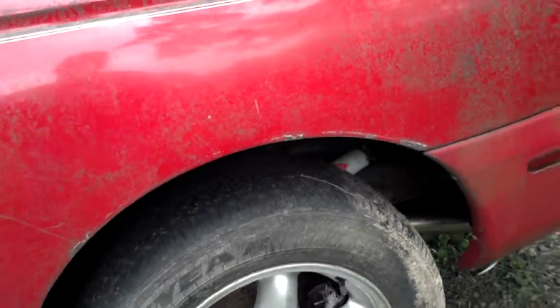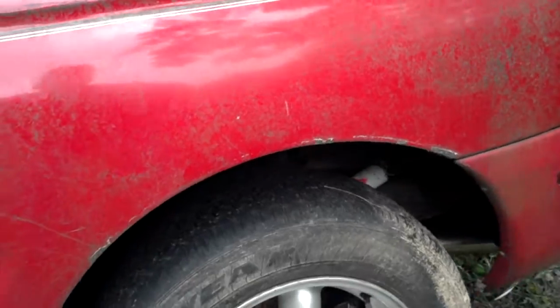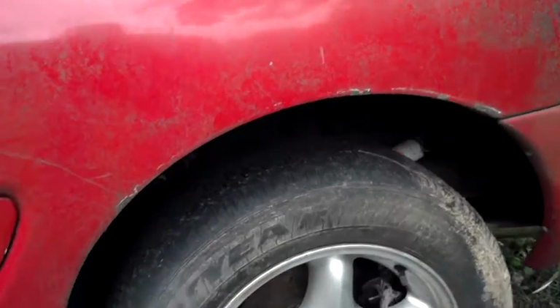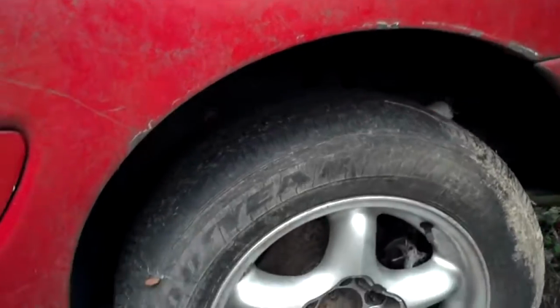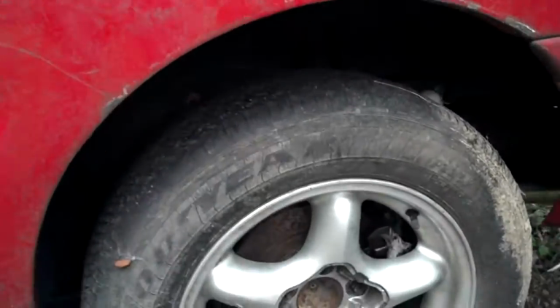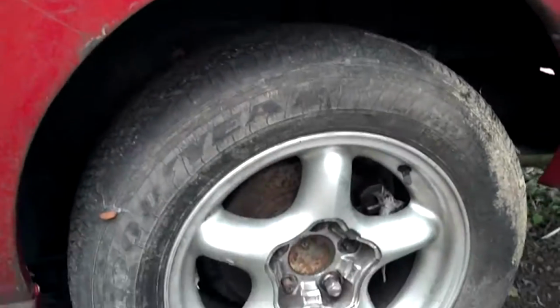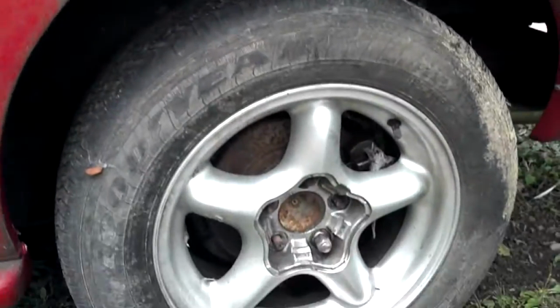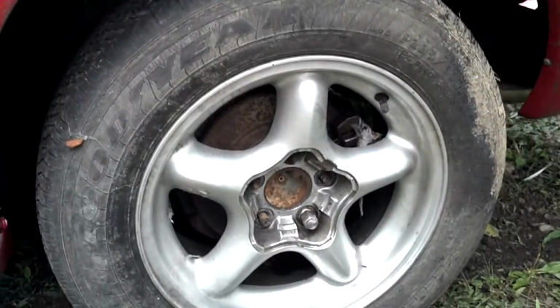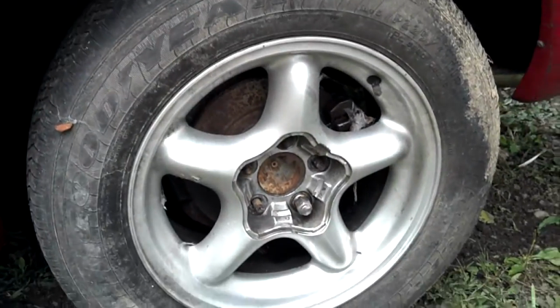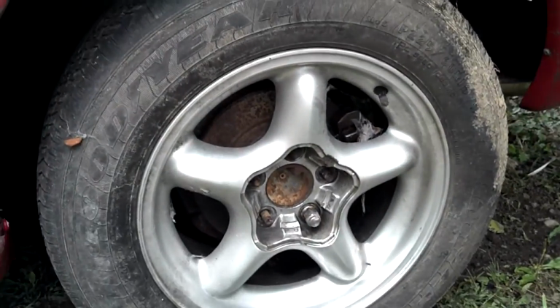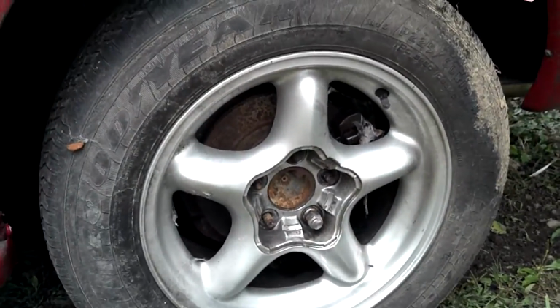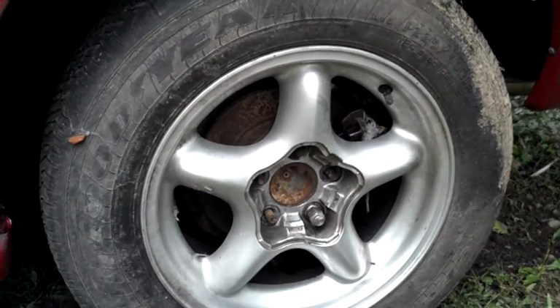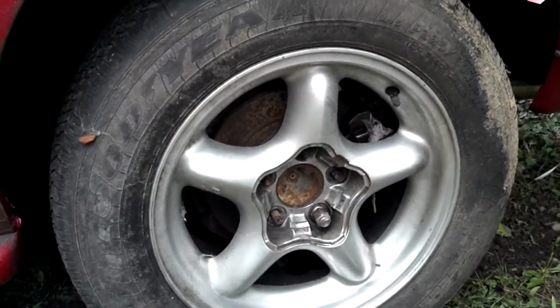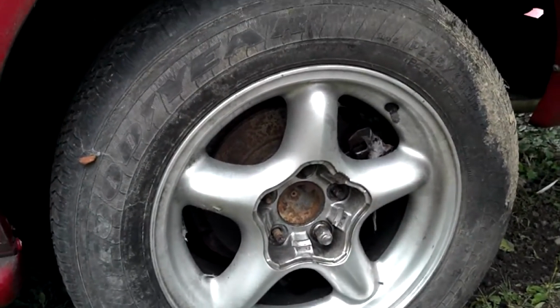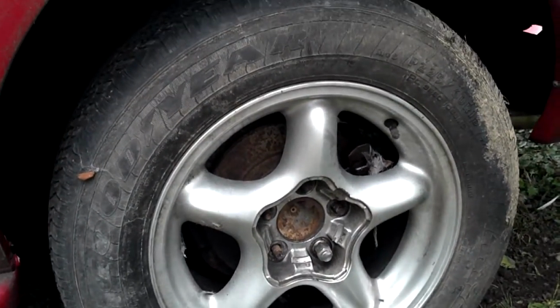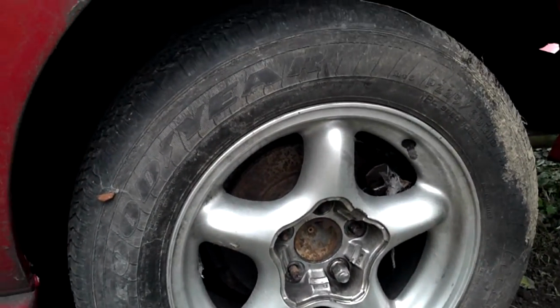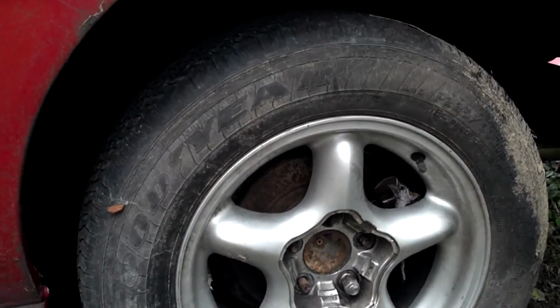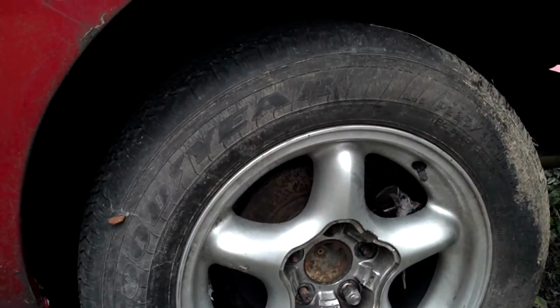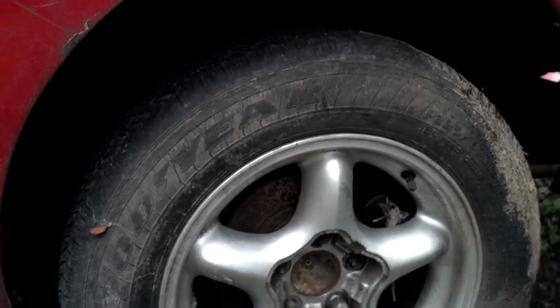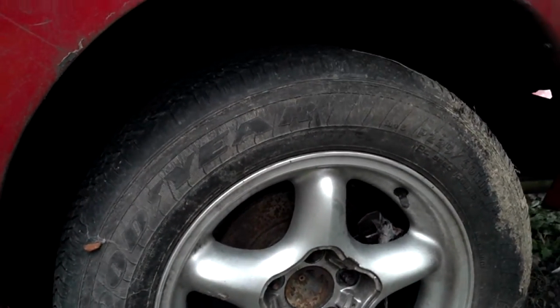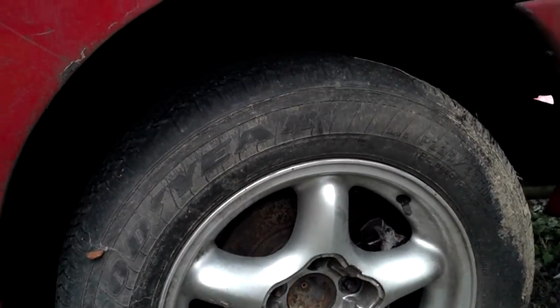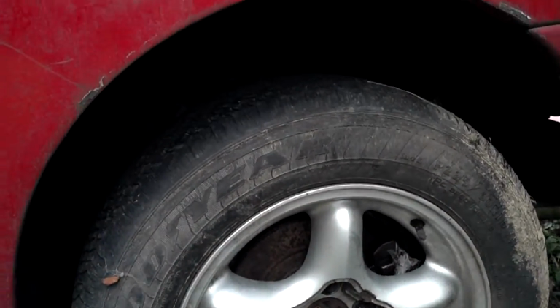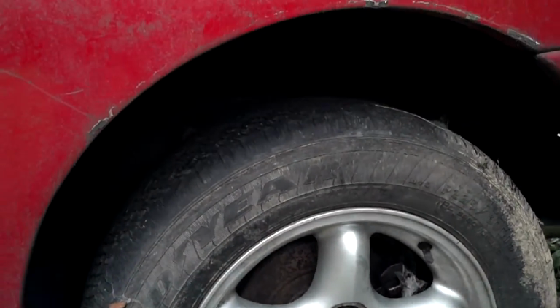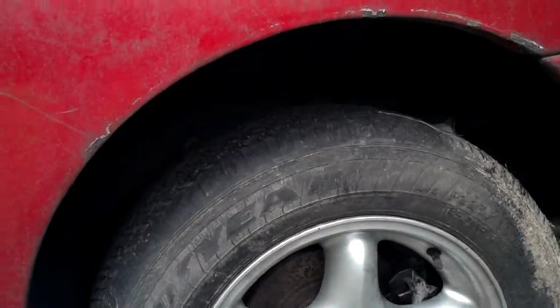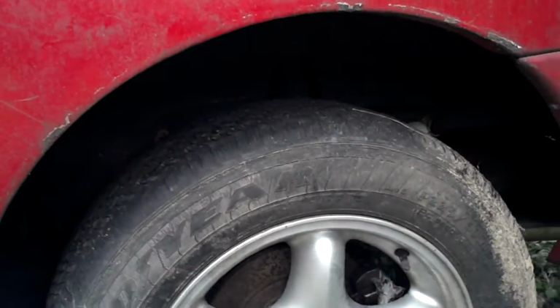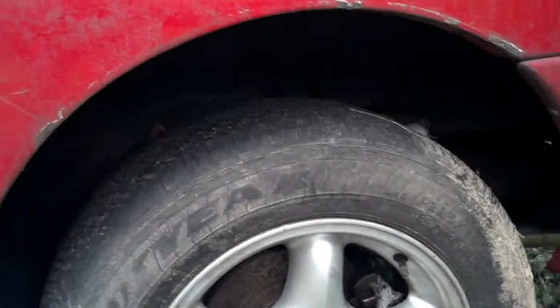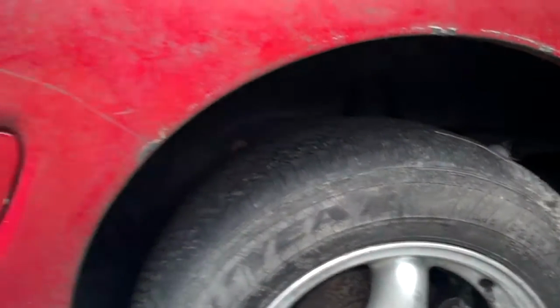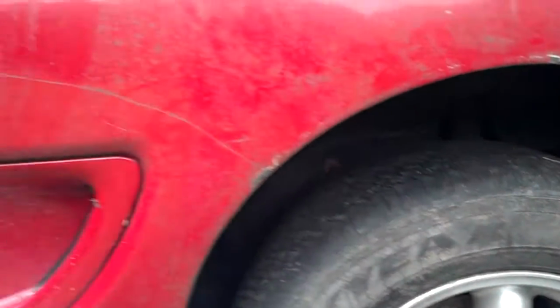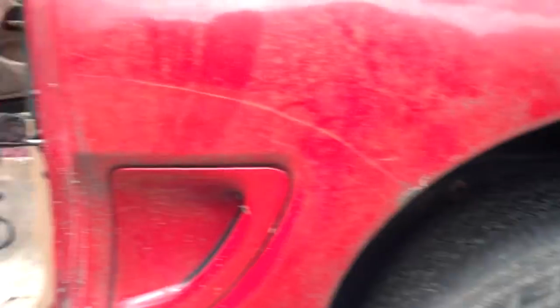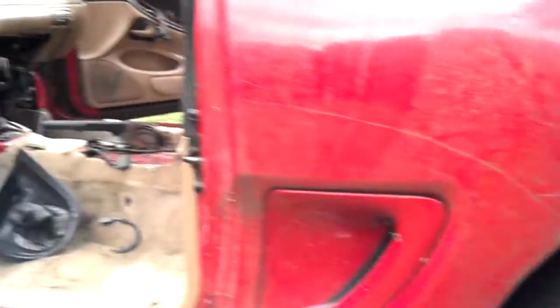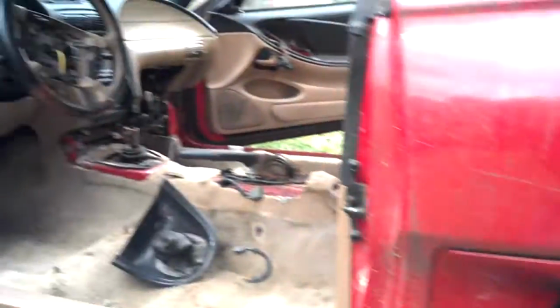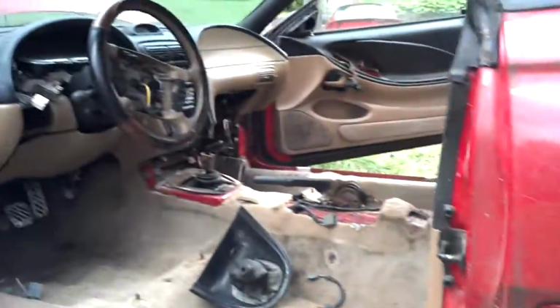Of course, vandals slashed the tires, so these are just some basic ones that are on there.